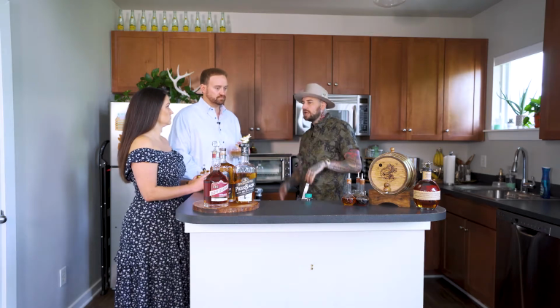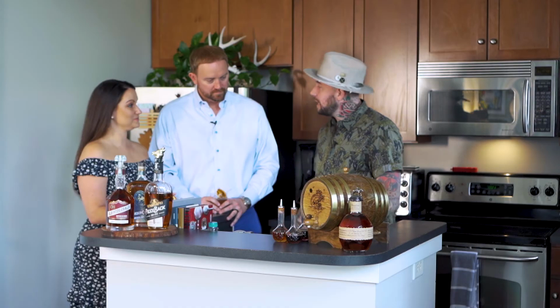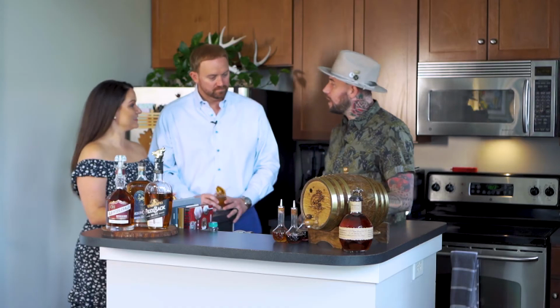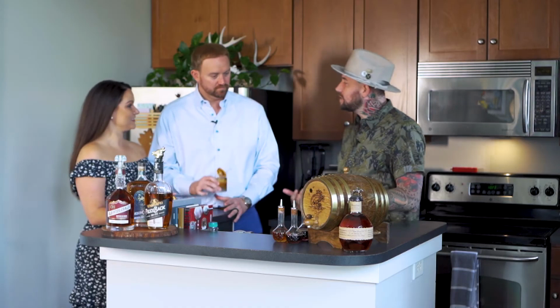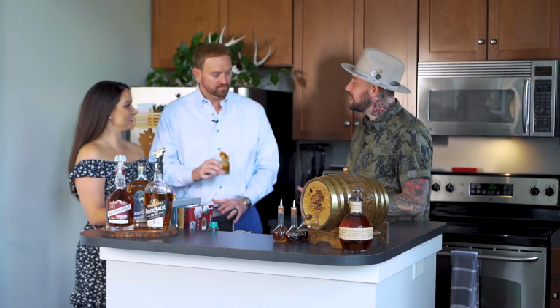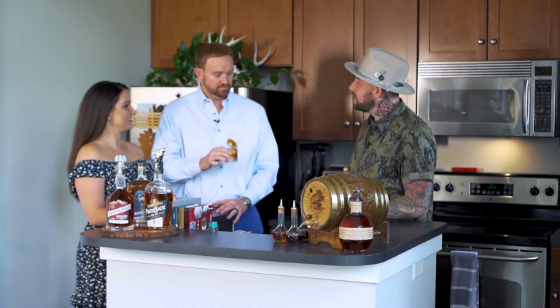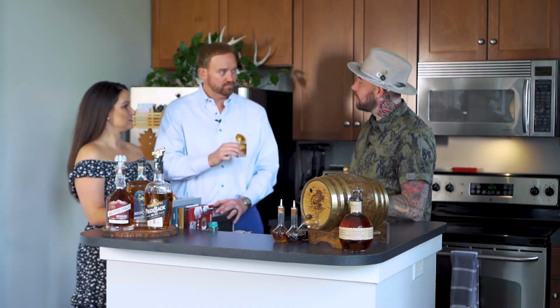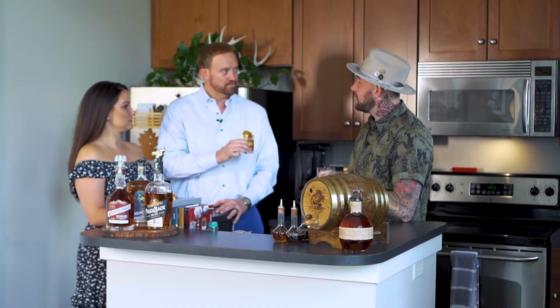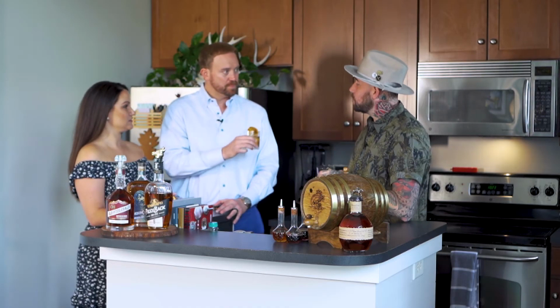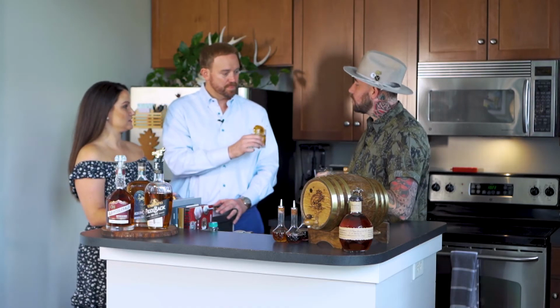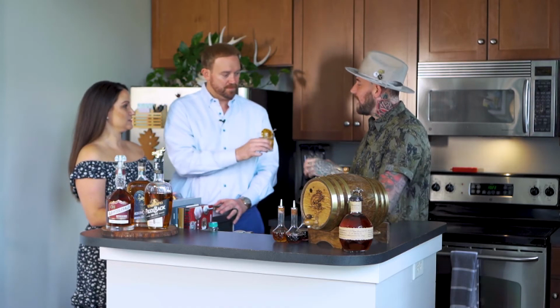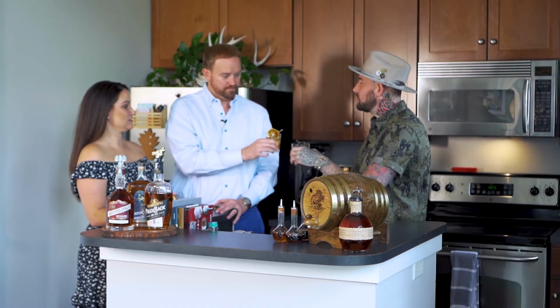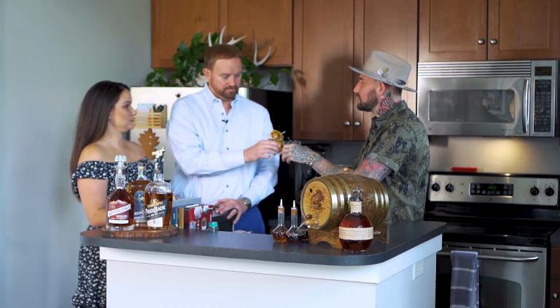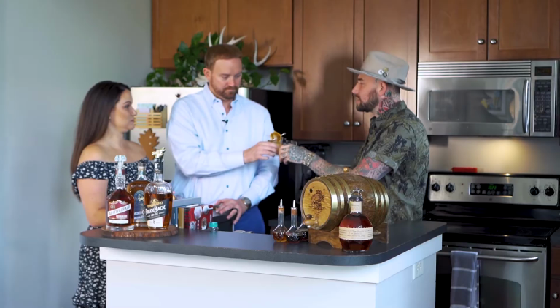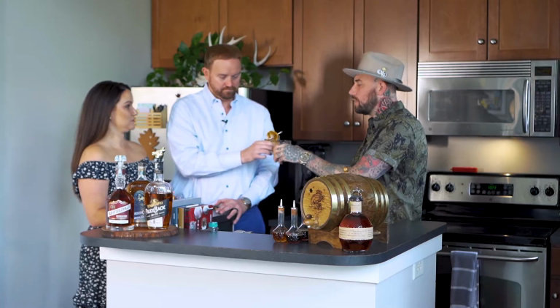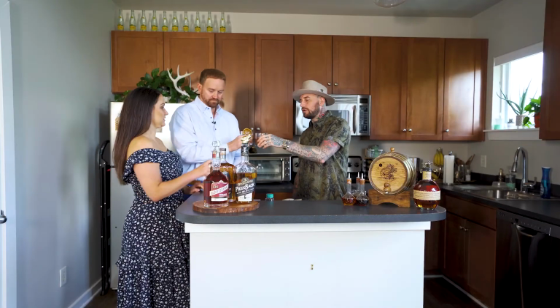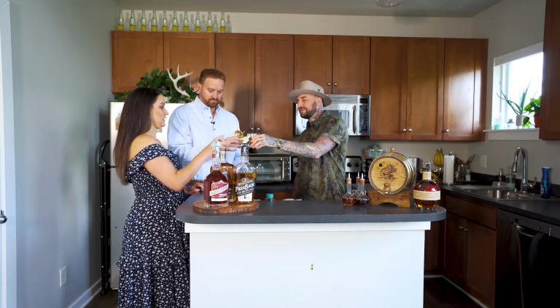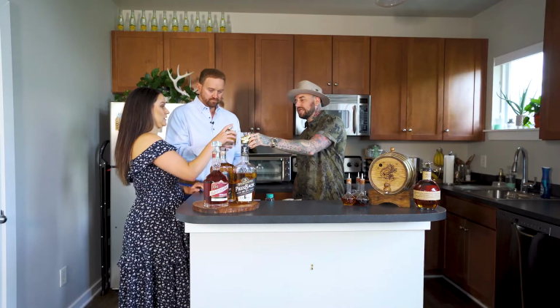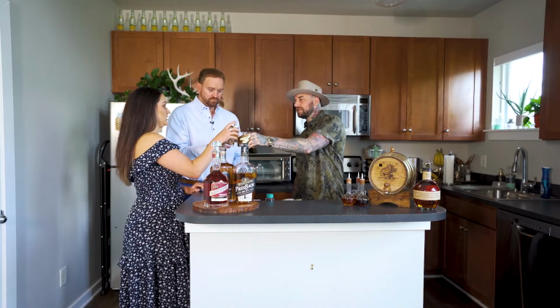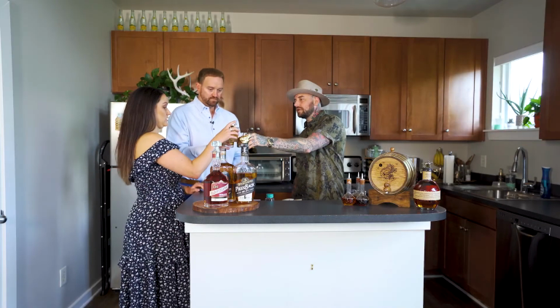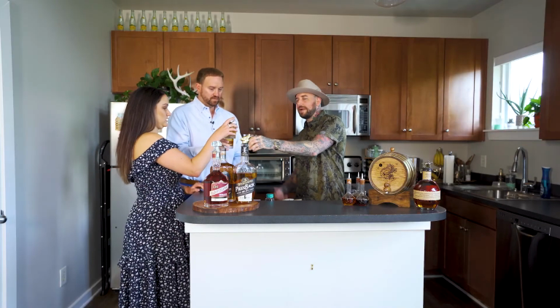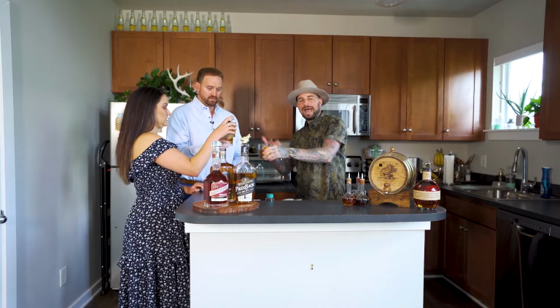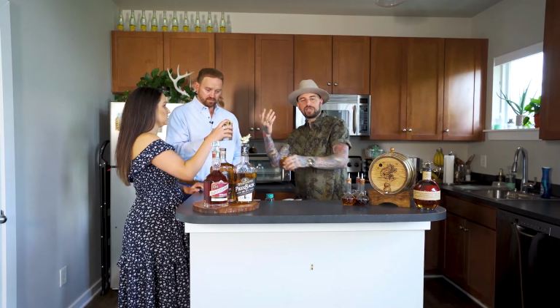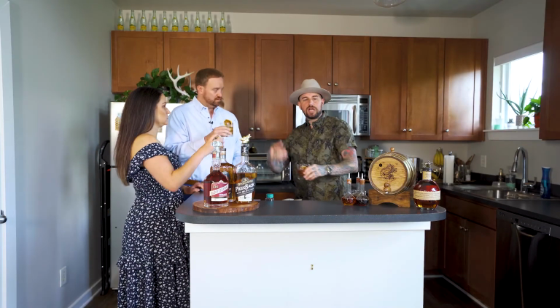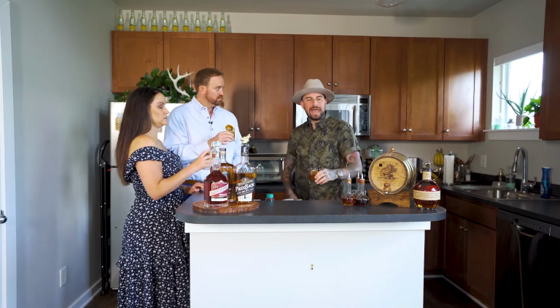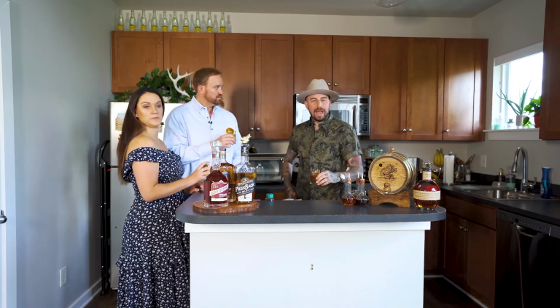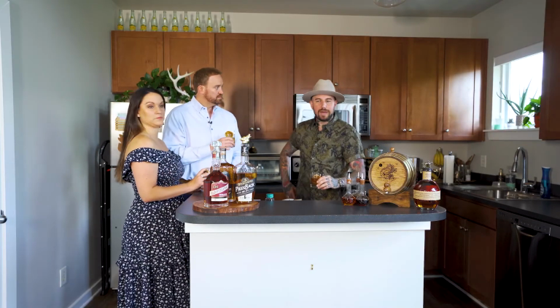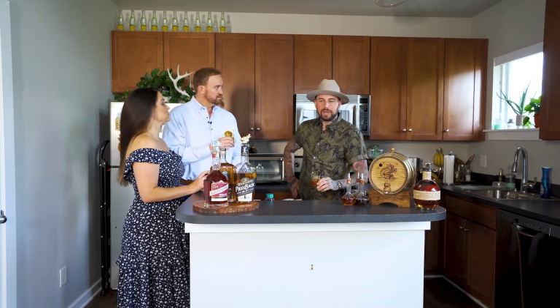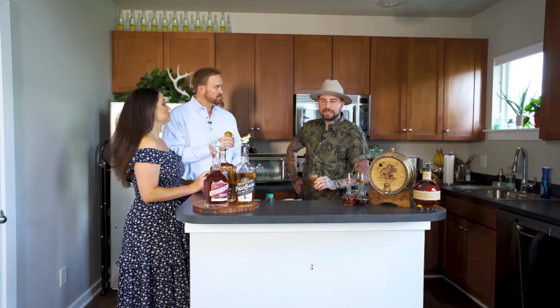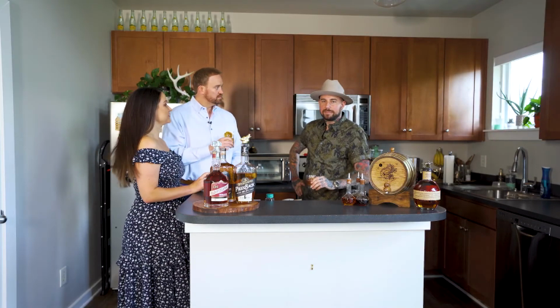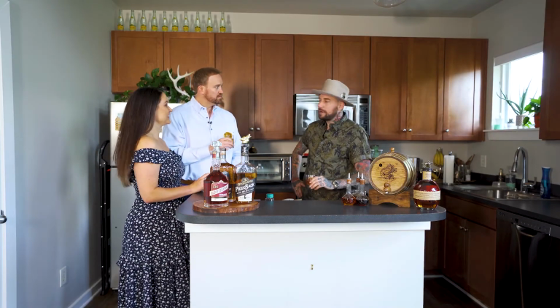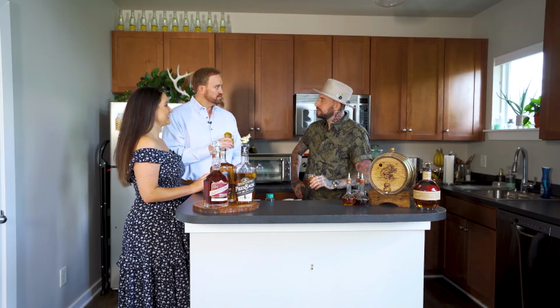Now that we're enjoying these old-fashioneds, let's go grab a seat on my couch and hang out with my plants and my records.